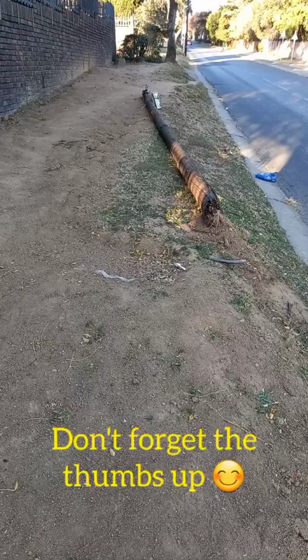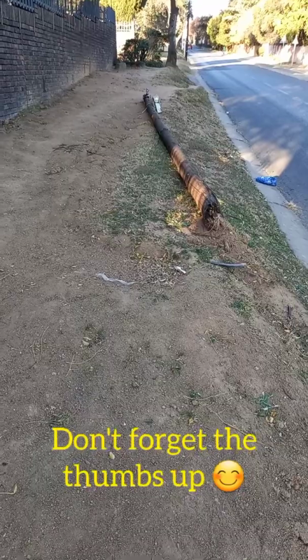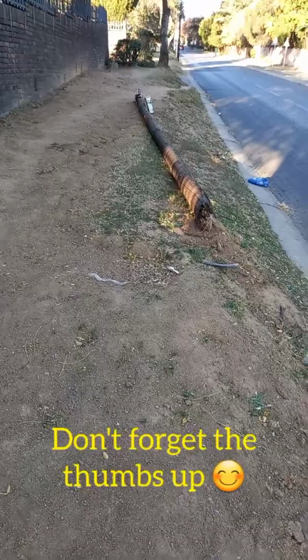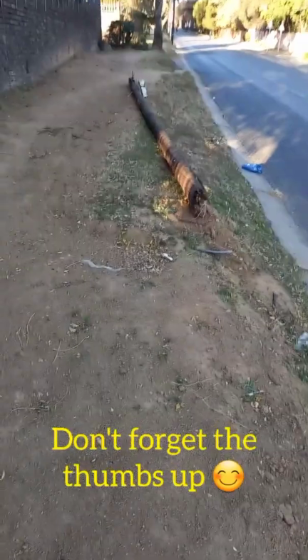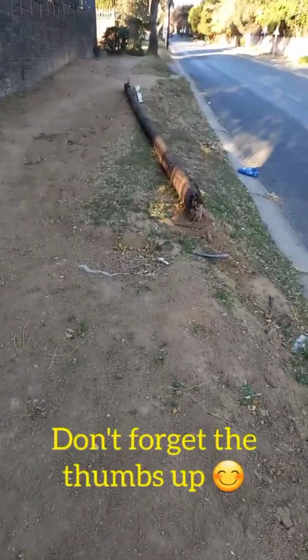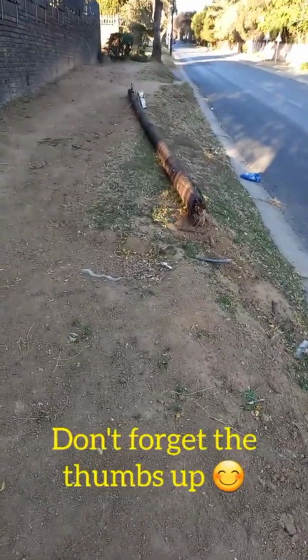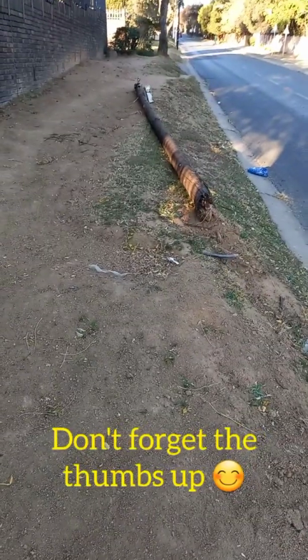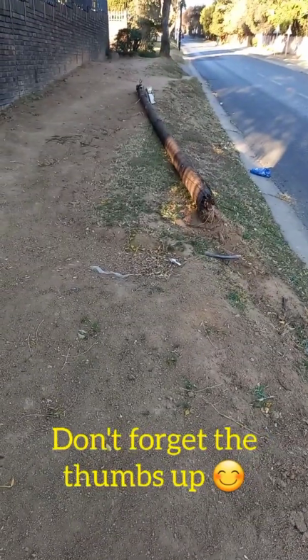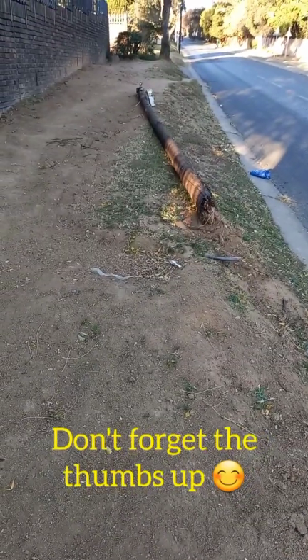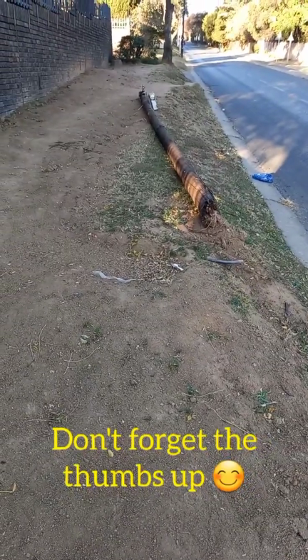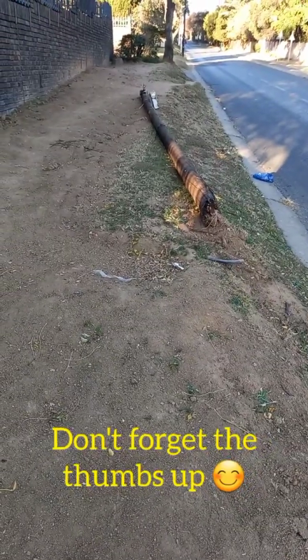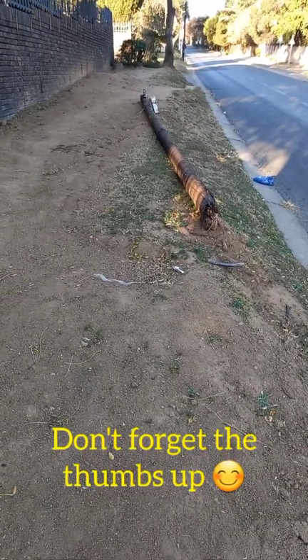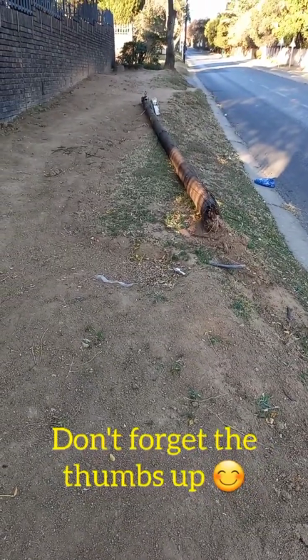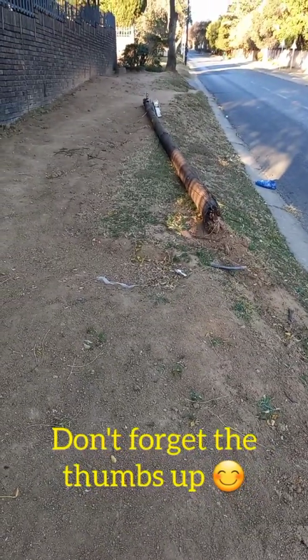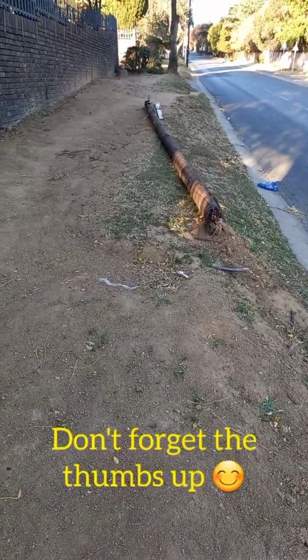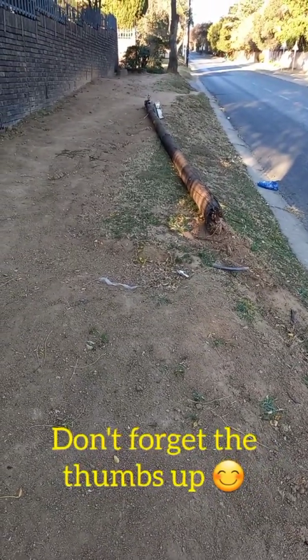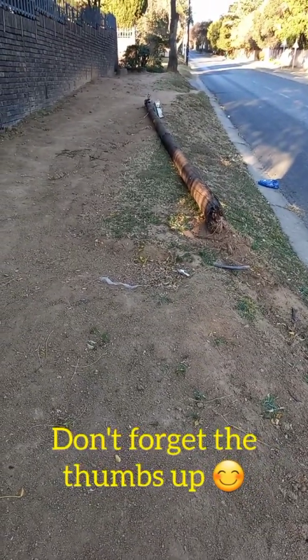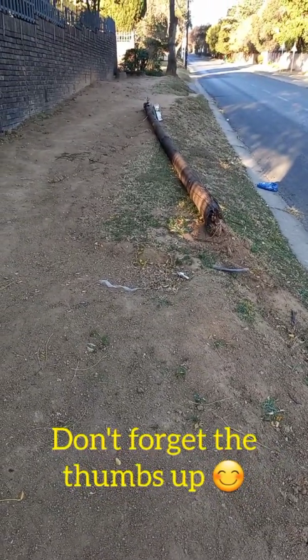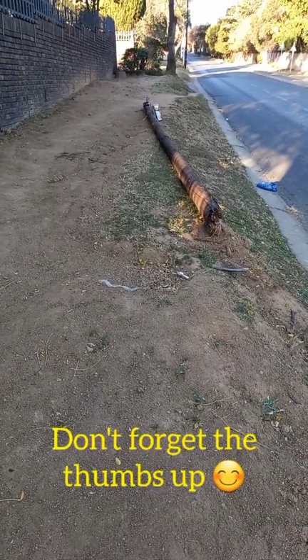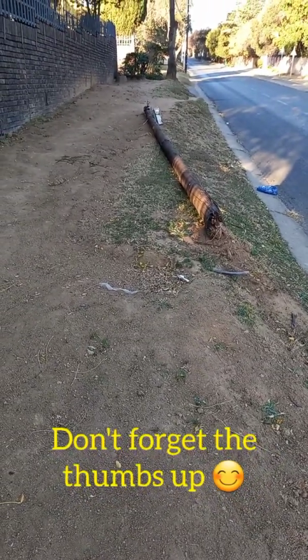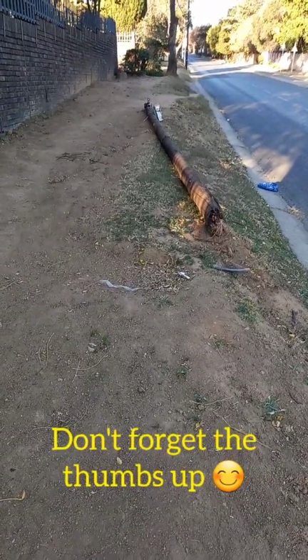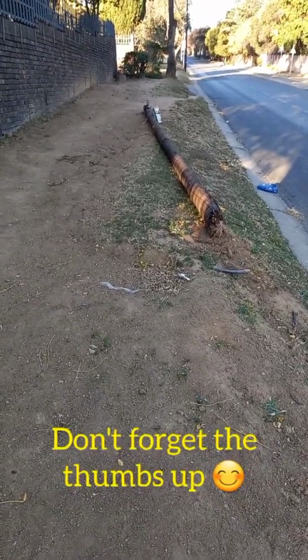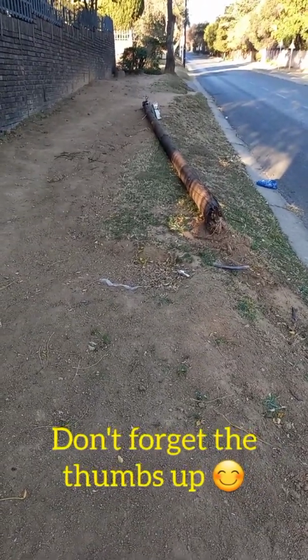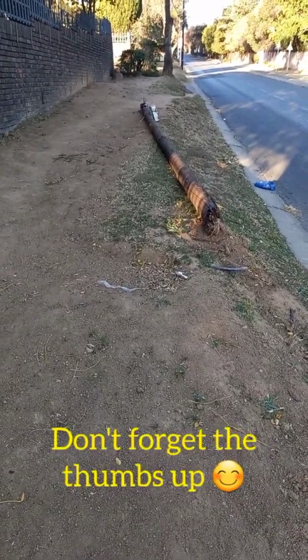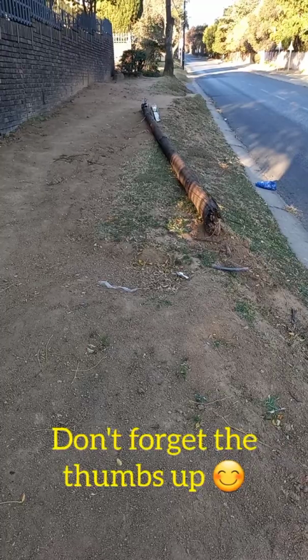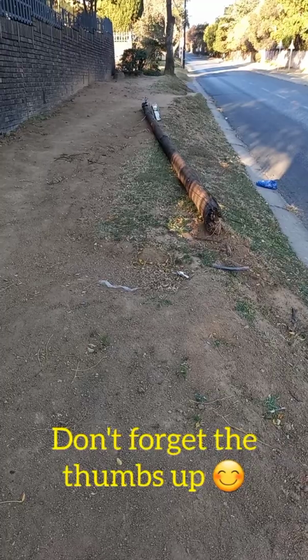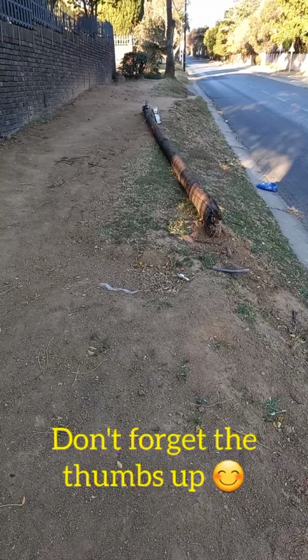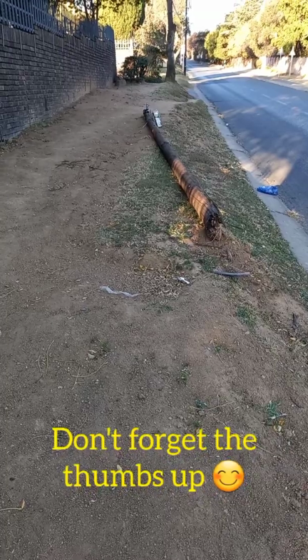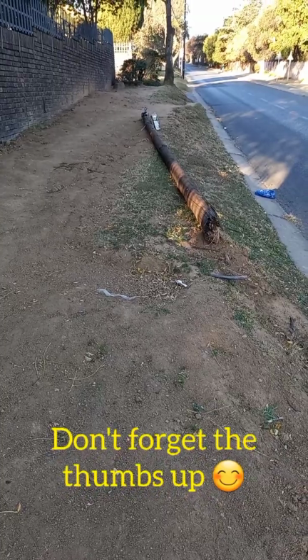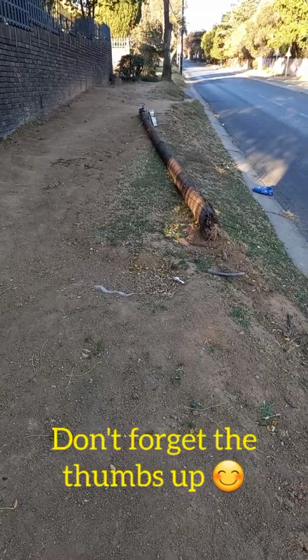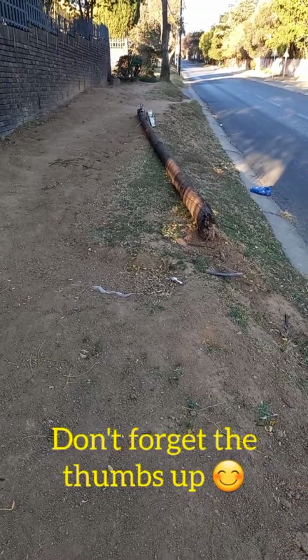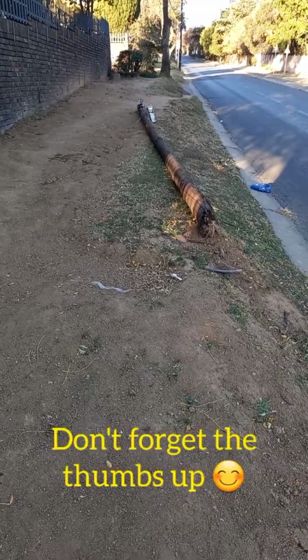Hello everyone and welcome back to my YouTube channel. I'm just doing a quick video on my run home.